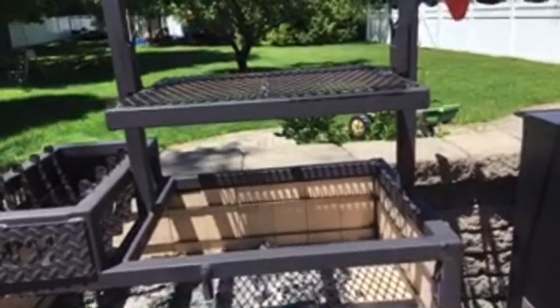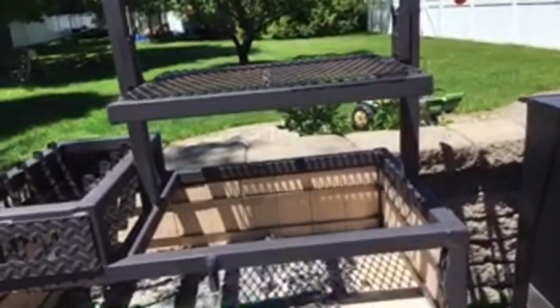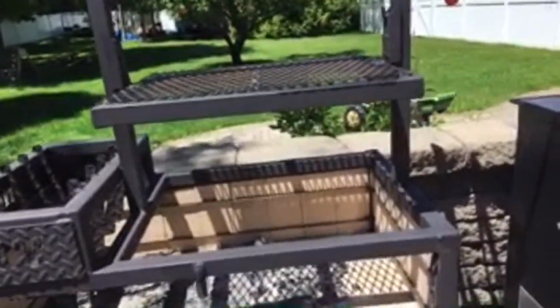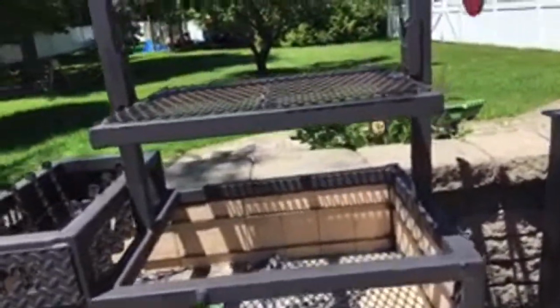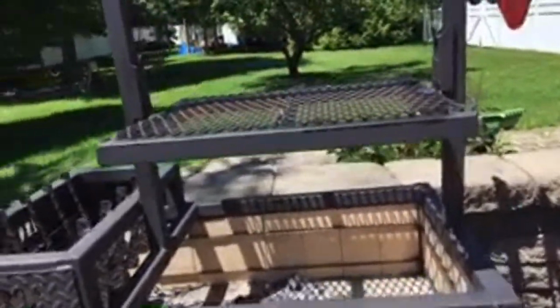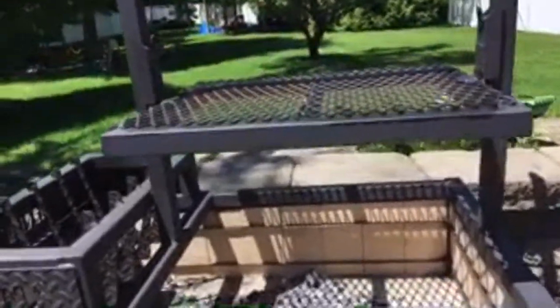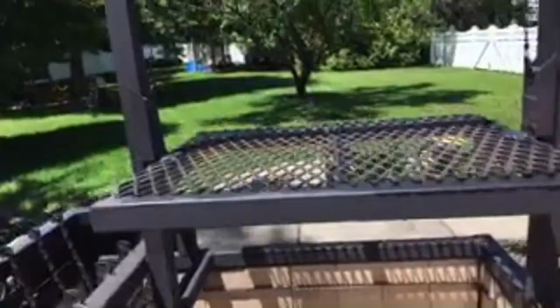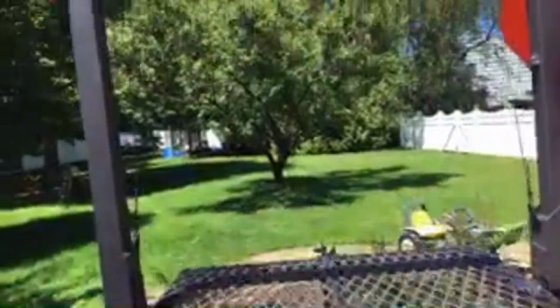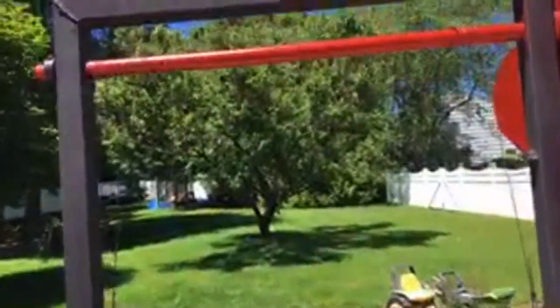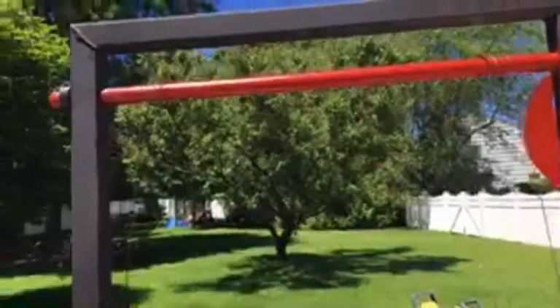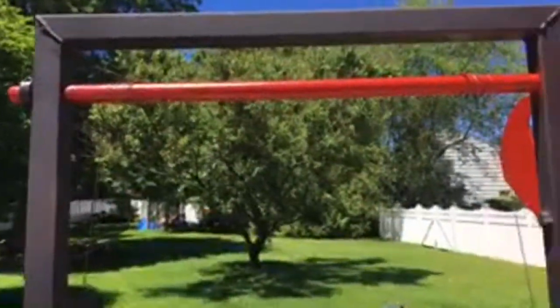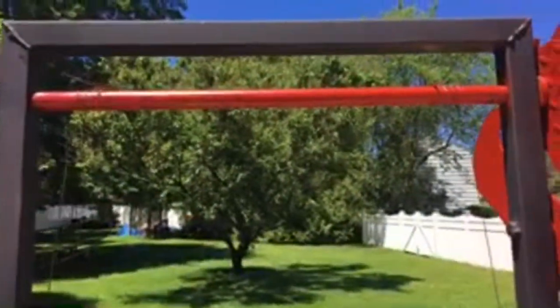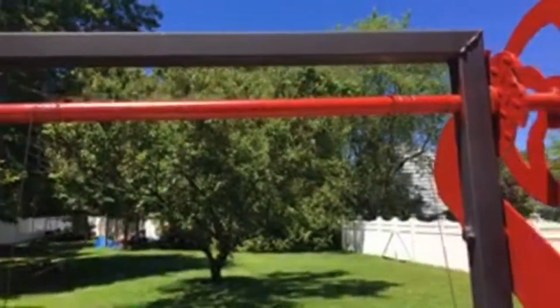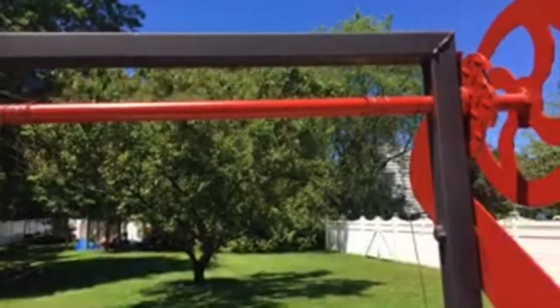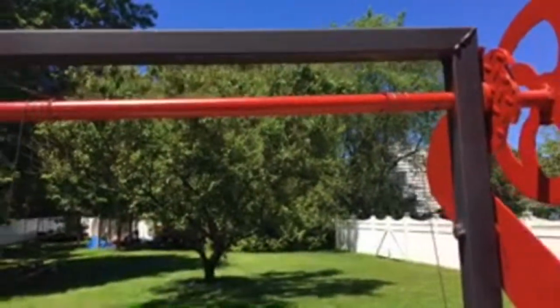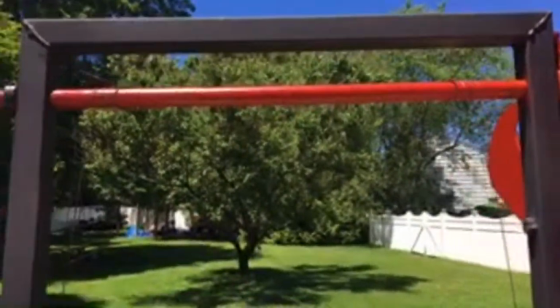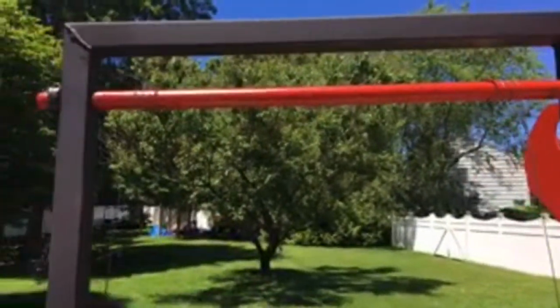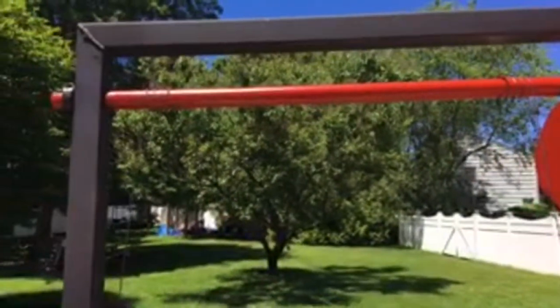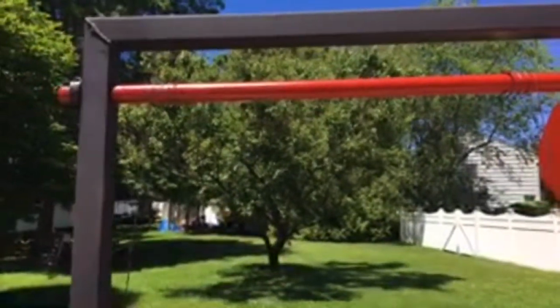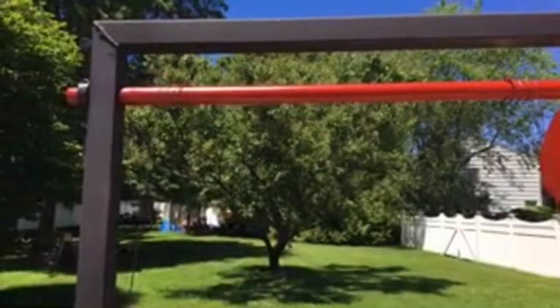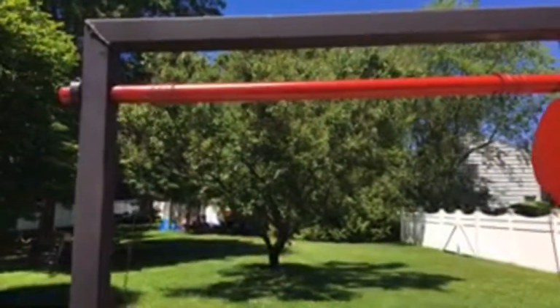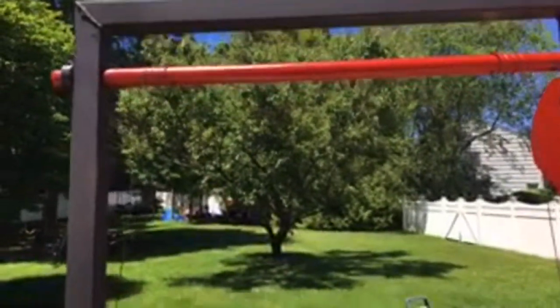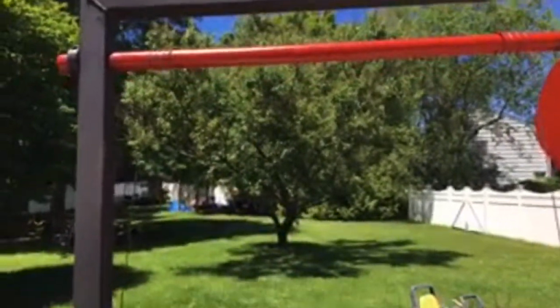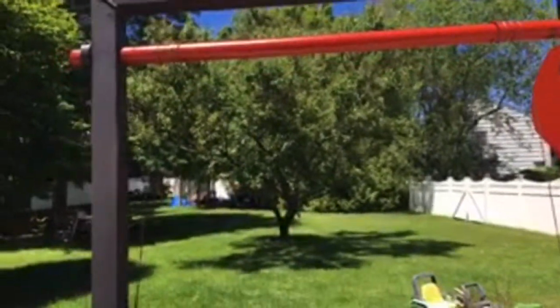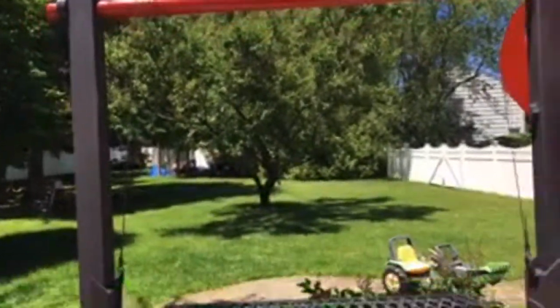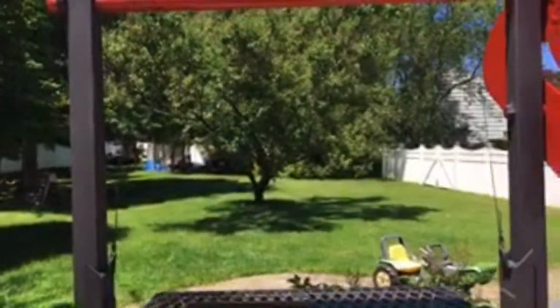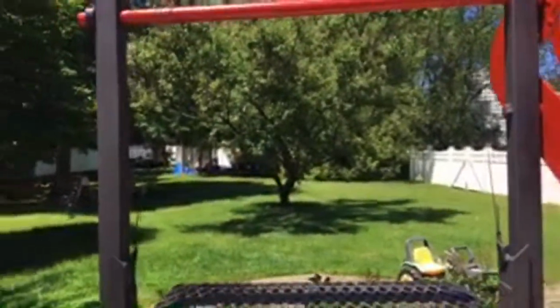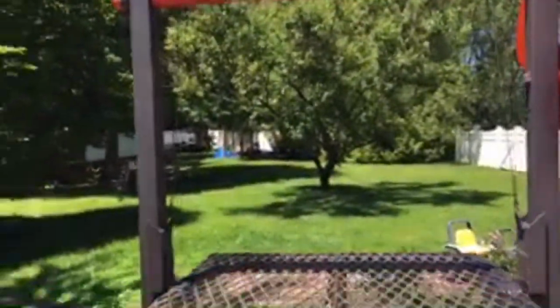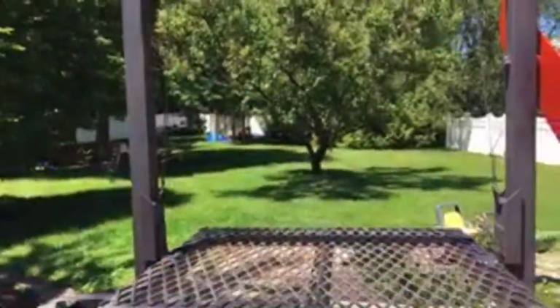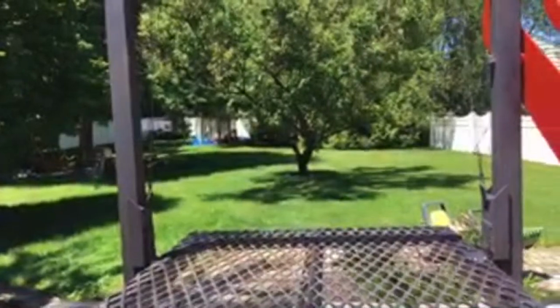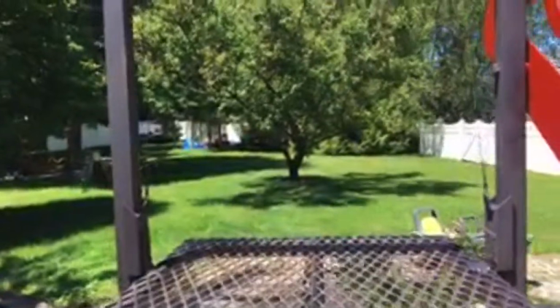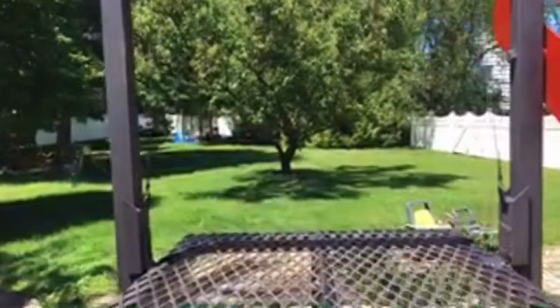You can also hang stuff from the crank up on top here like rotisserie chickens and stuff like that. It's pretty cool, except they drop down.